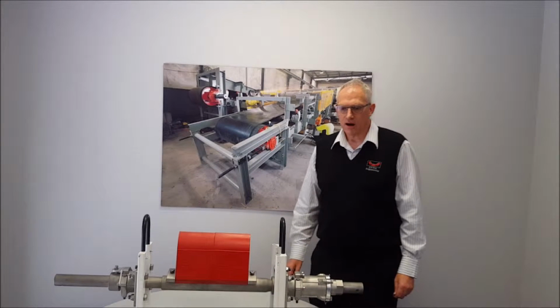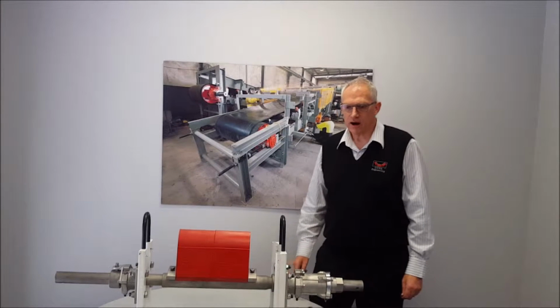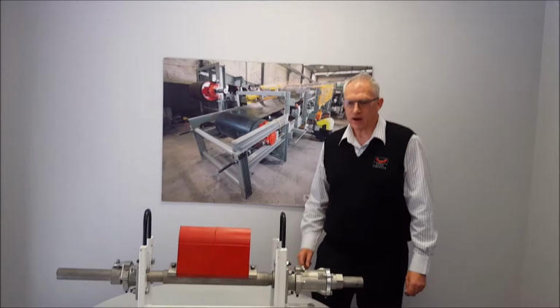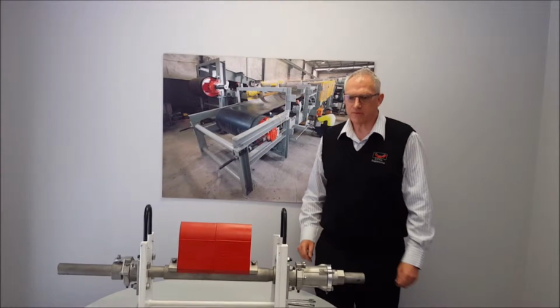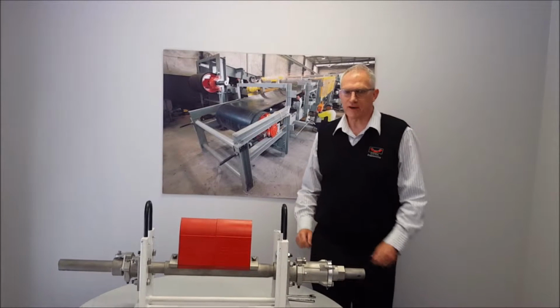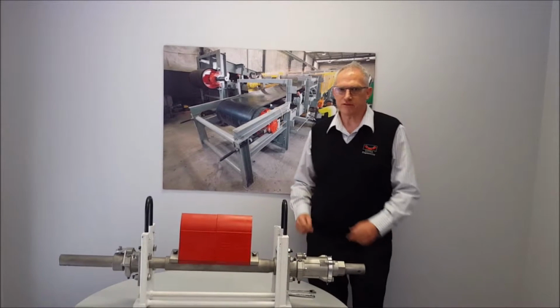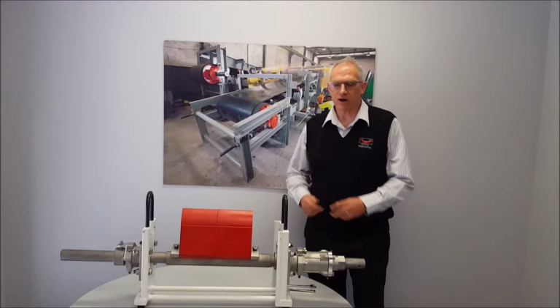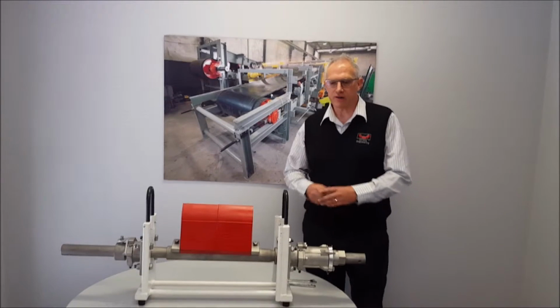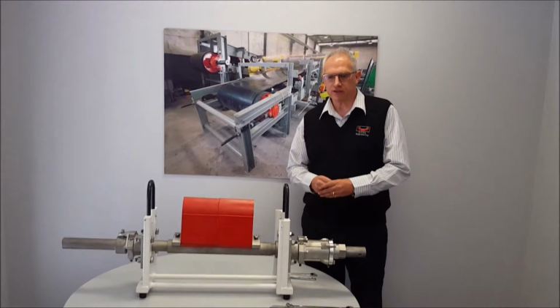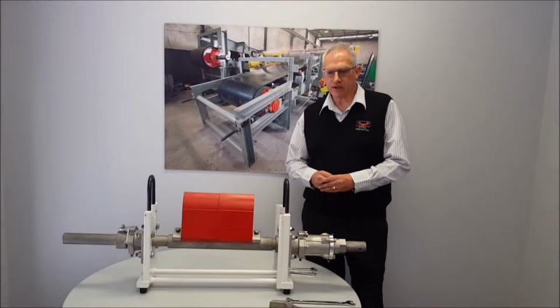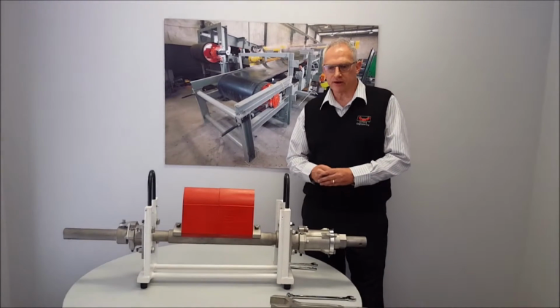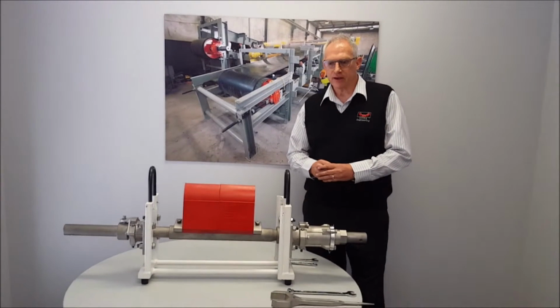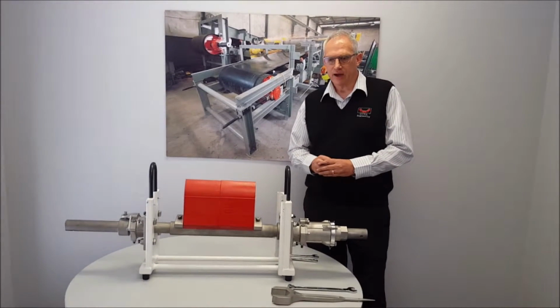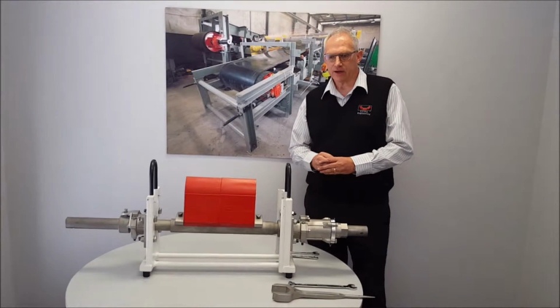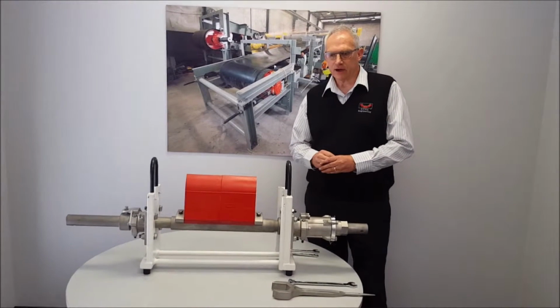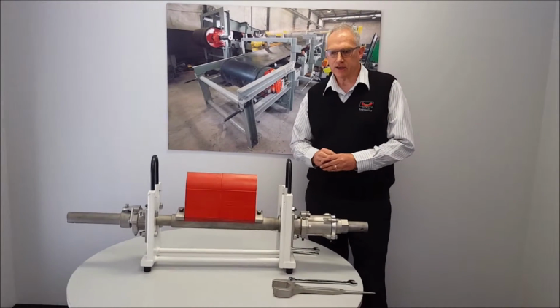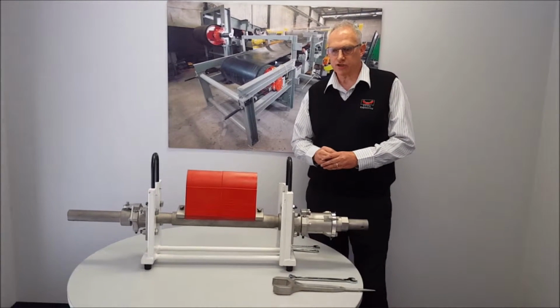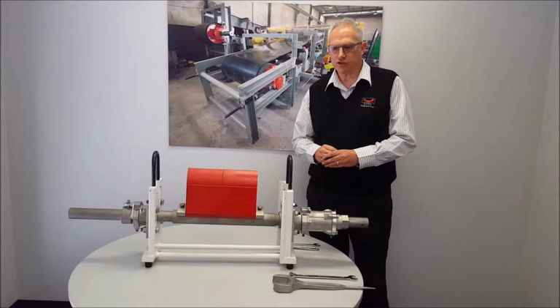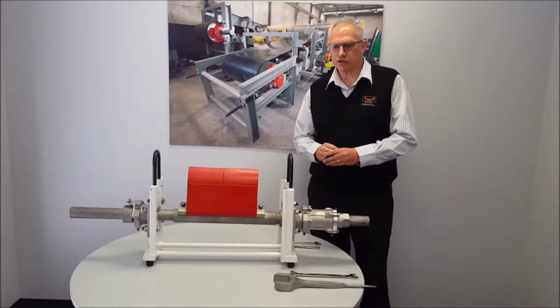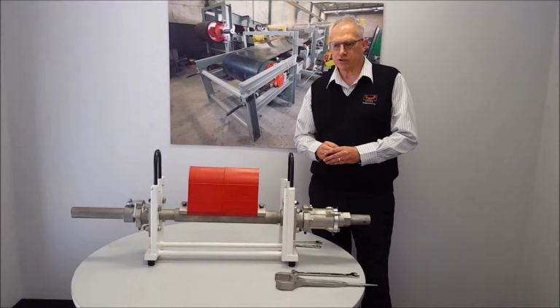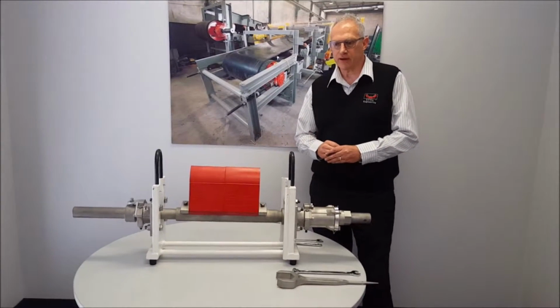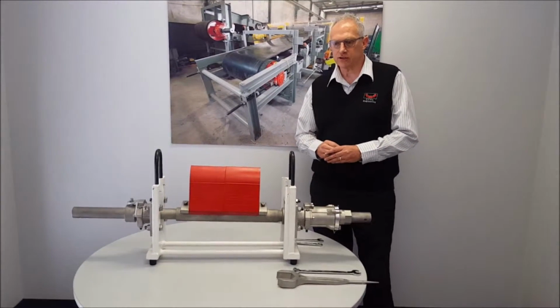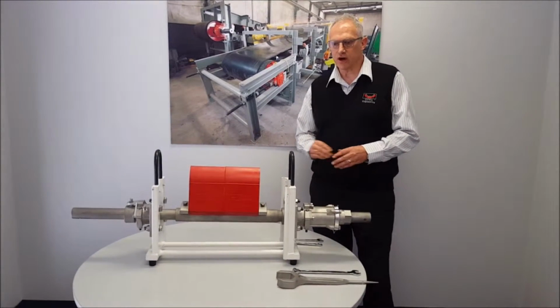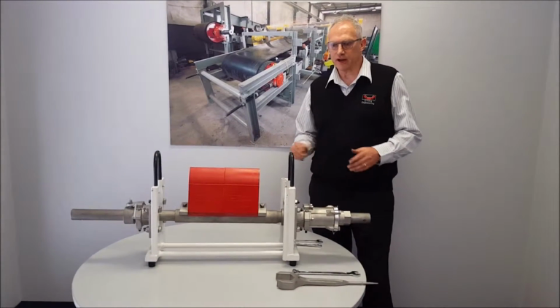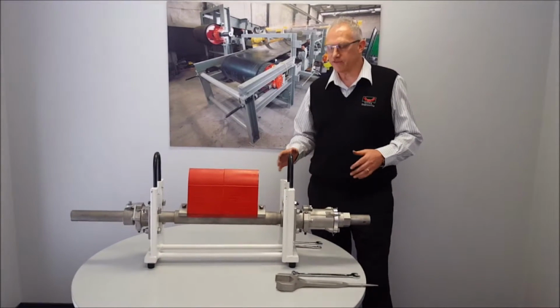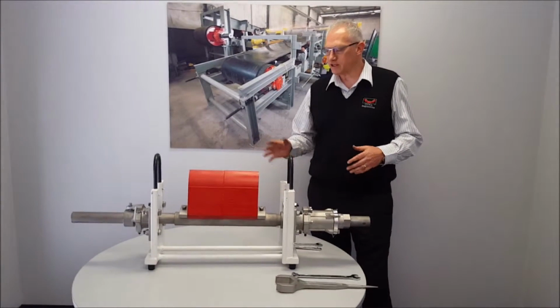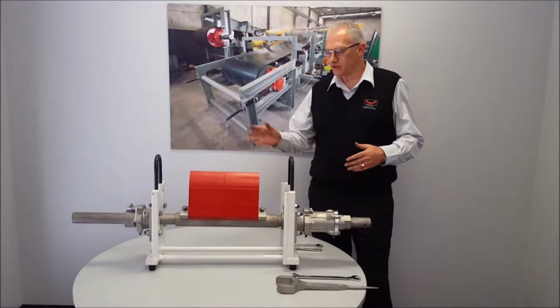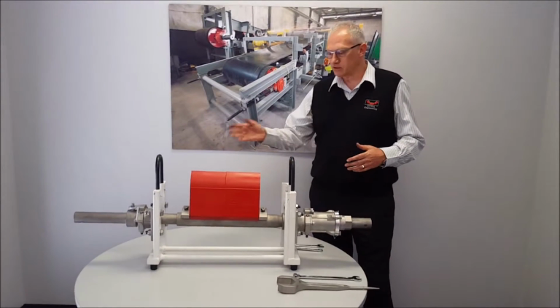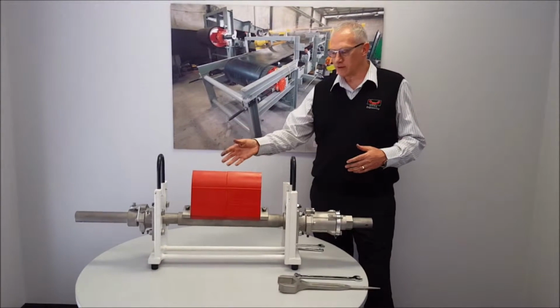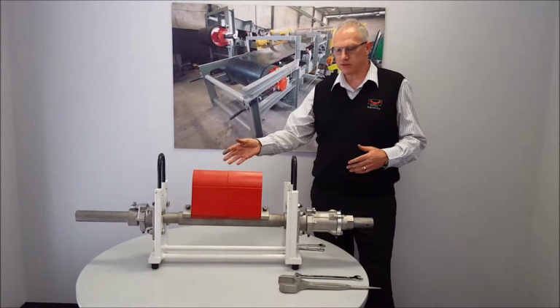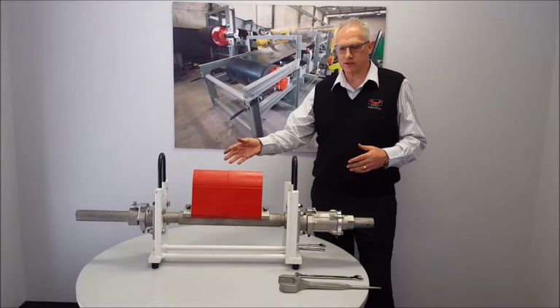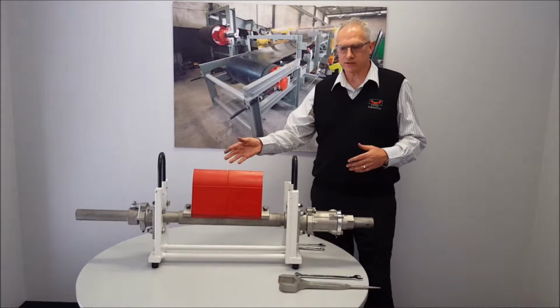Hi, I'm Graham from Dyna Engineering and I'd like to introduce you to our Dyna Fast-Fit Scraper System.